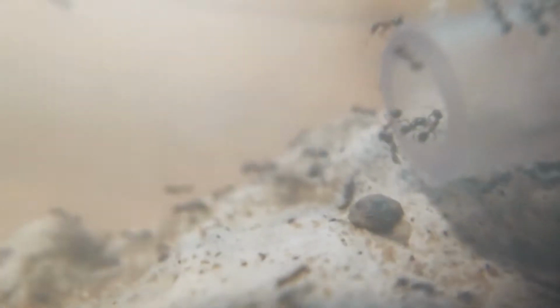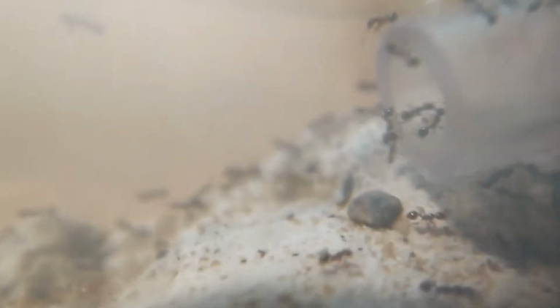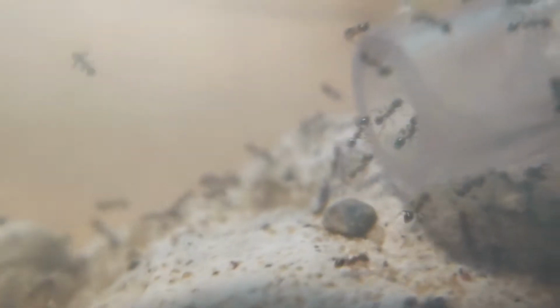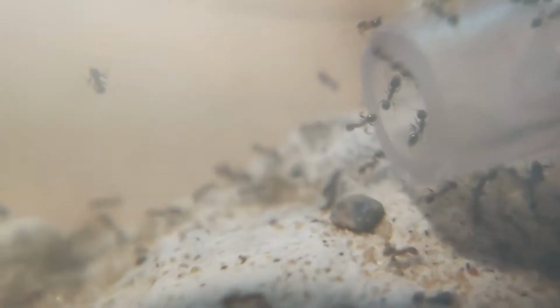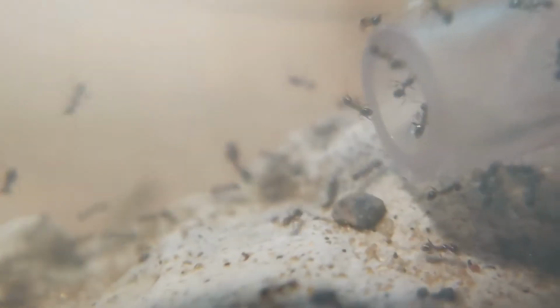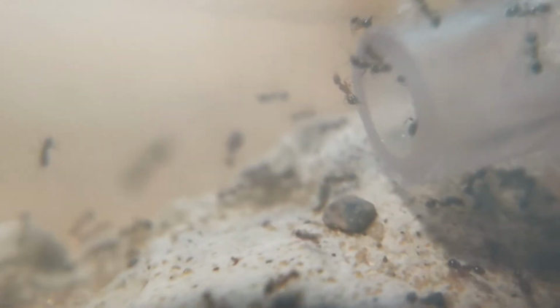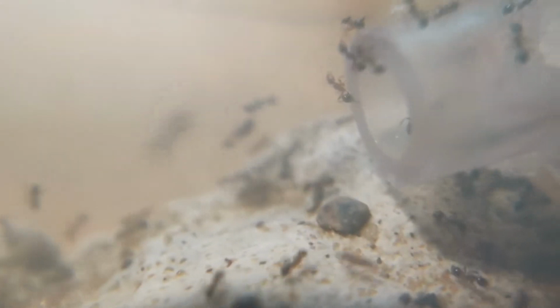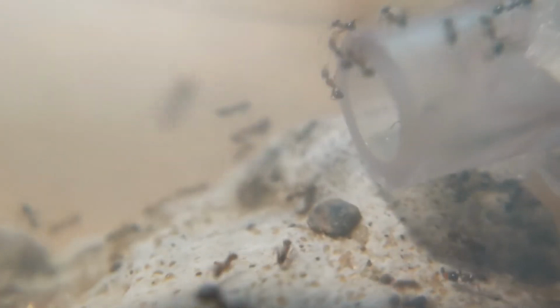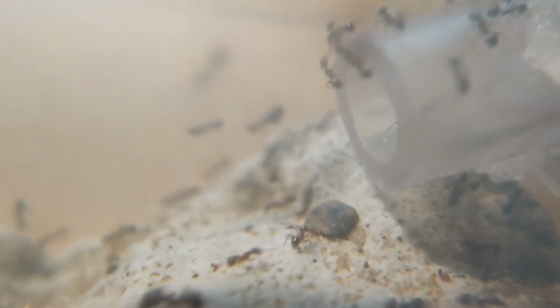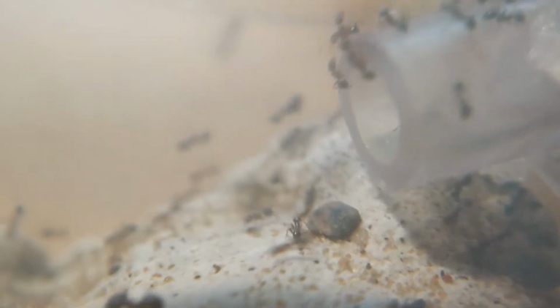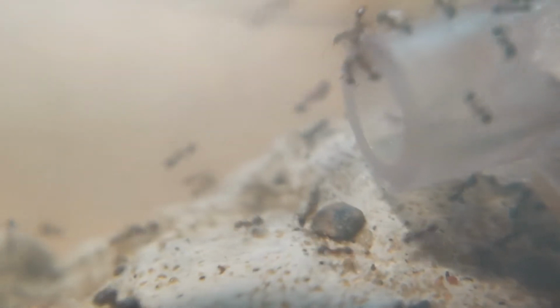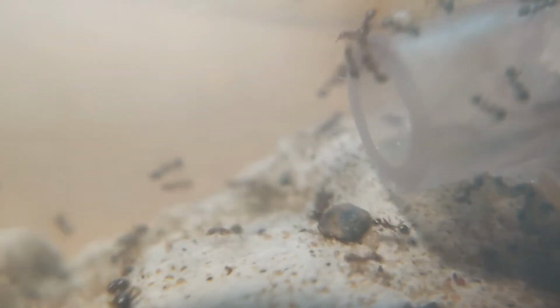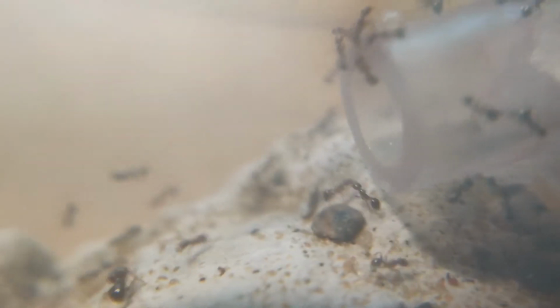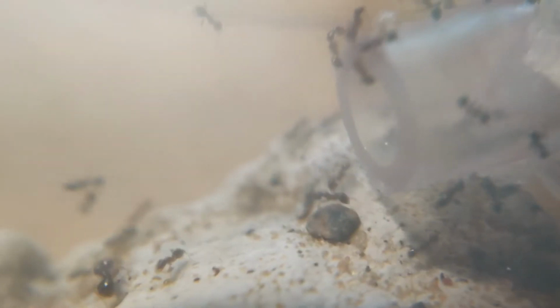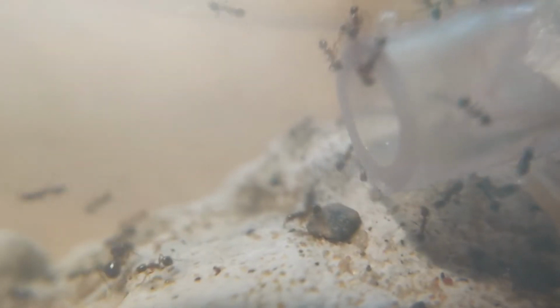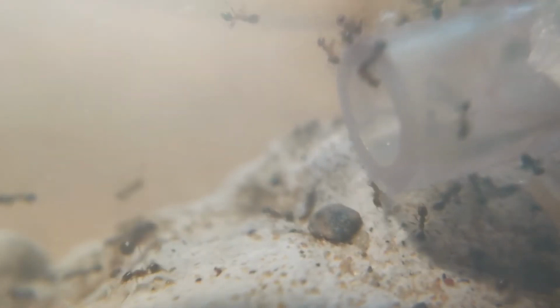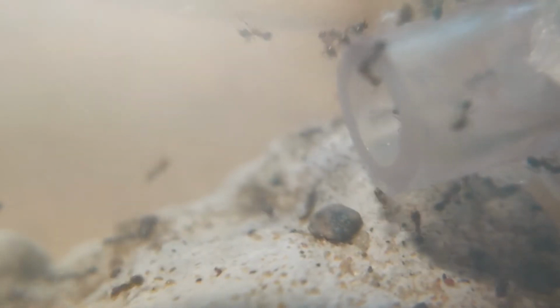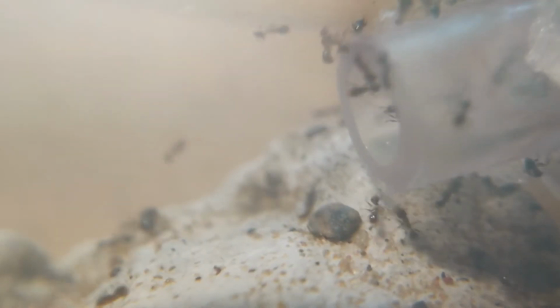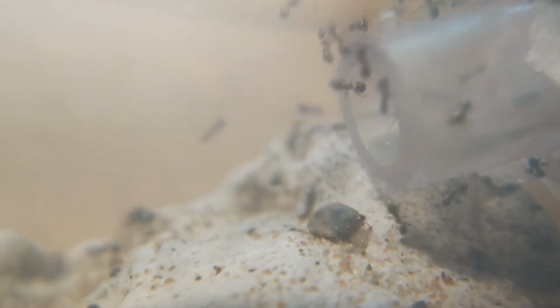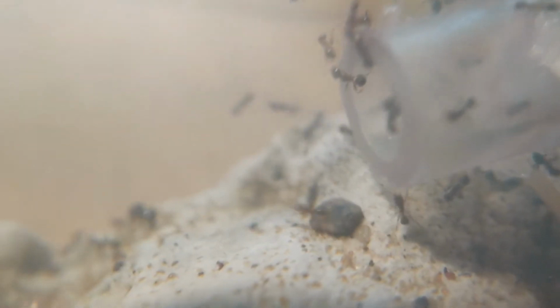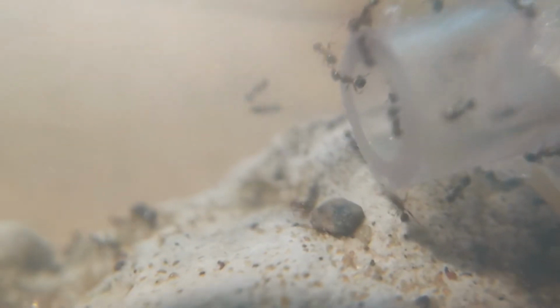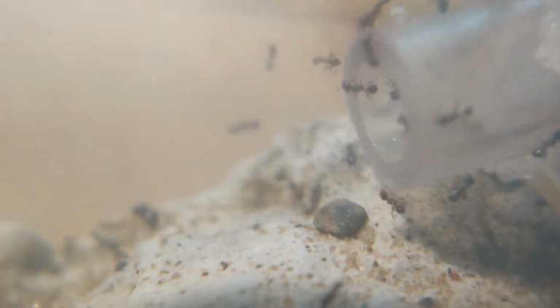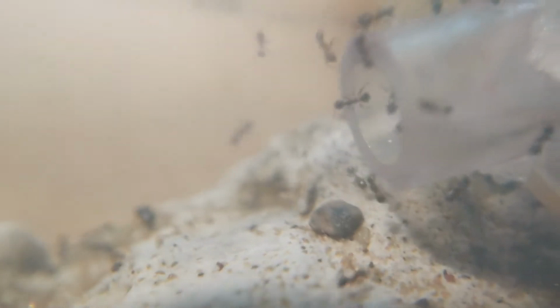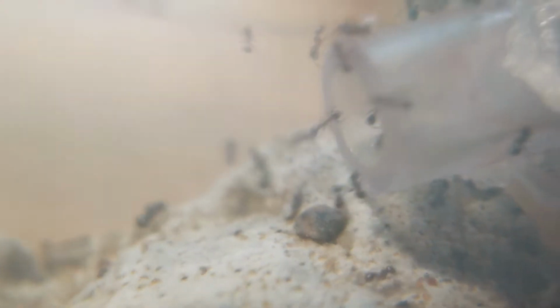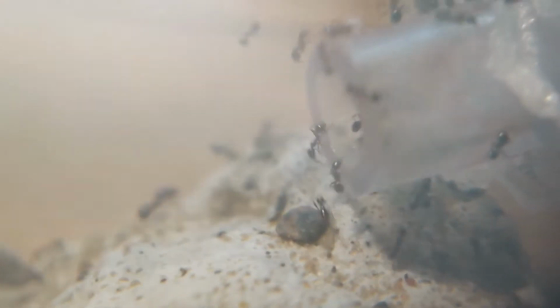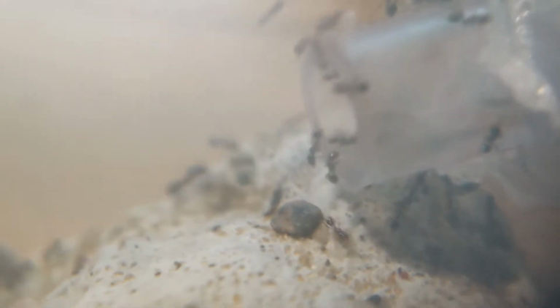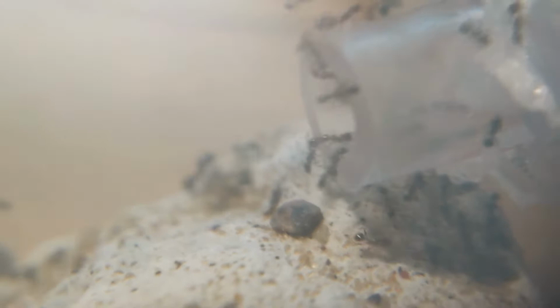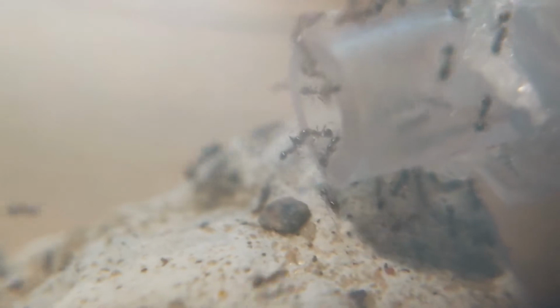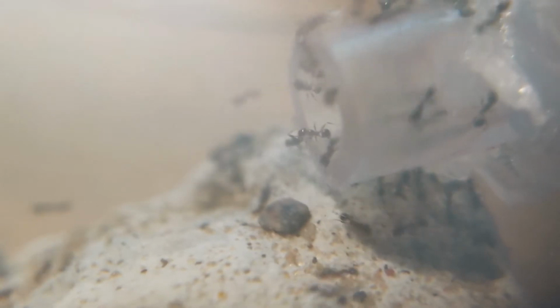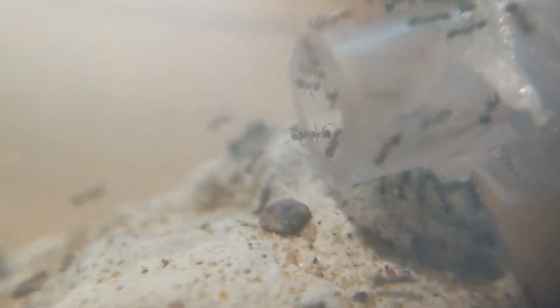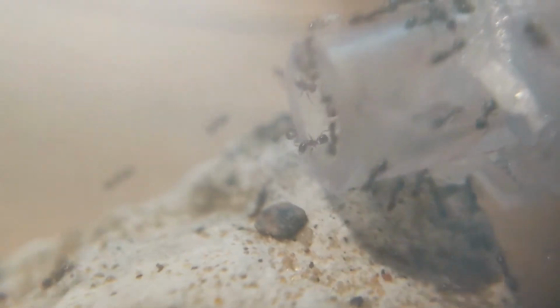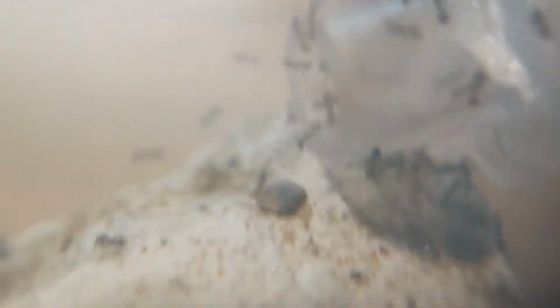Hello everyone and welcome to another one of my videos. Today is going to be an update on my Fidula Megacephala.